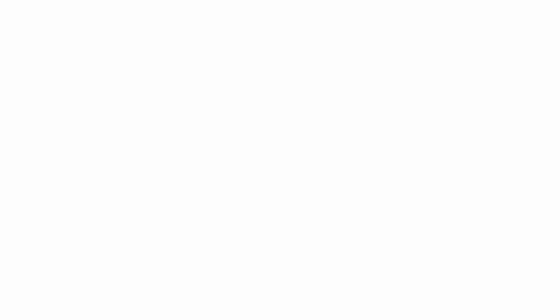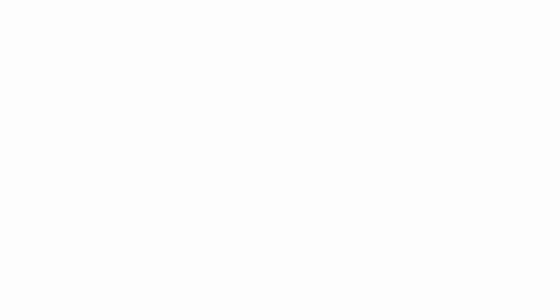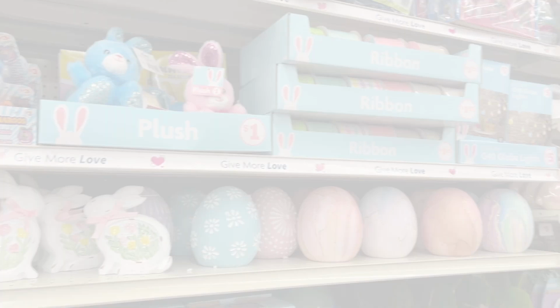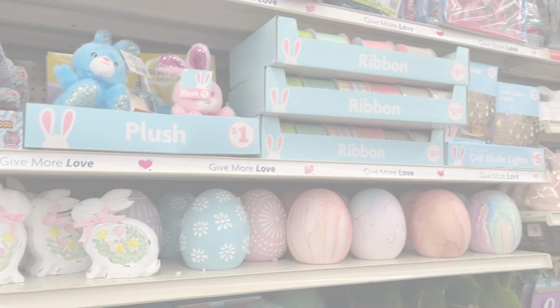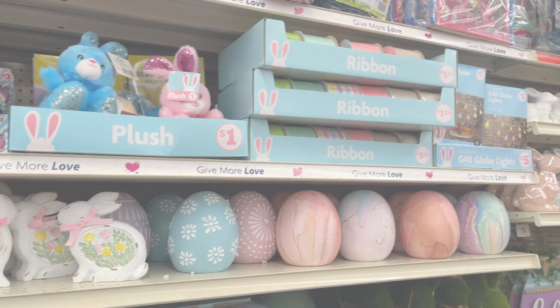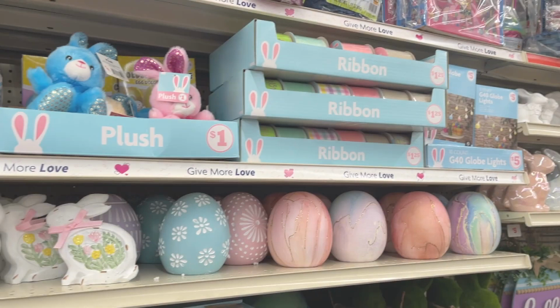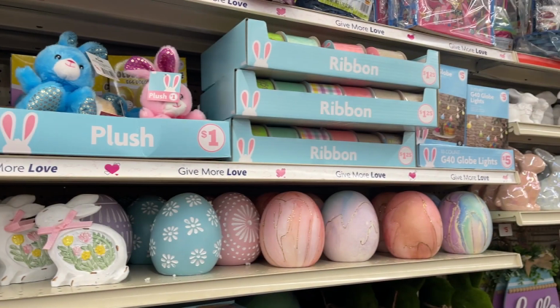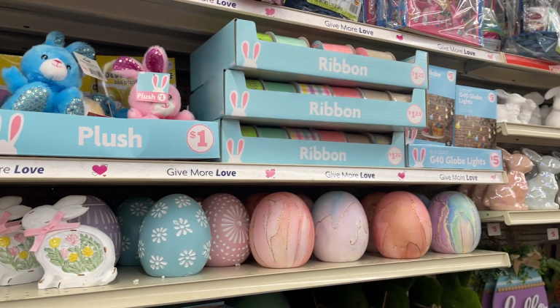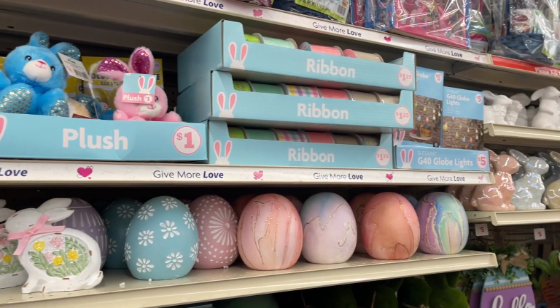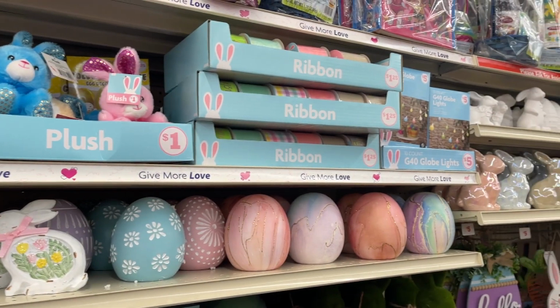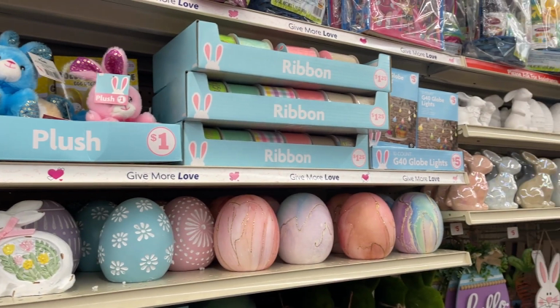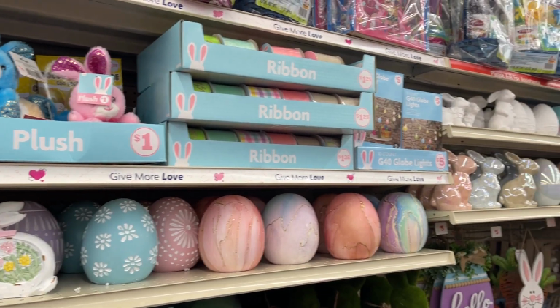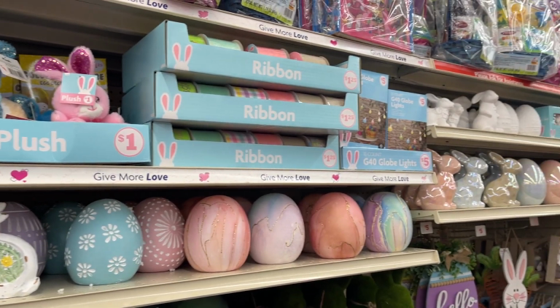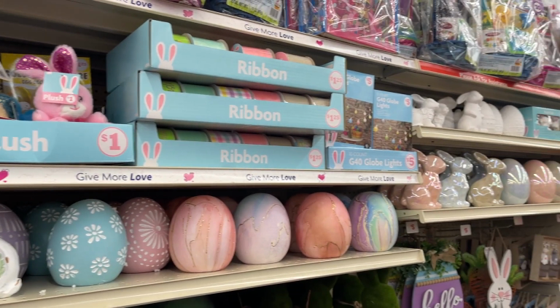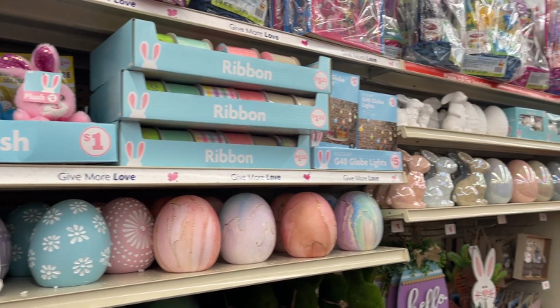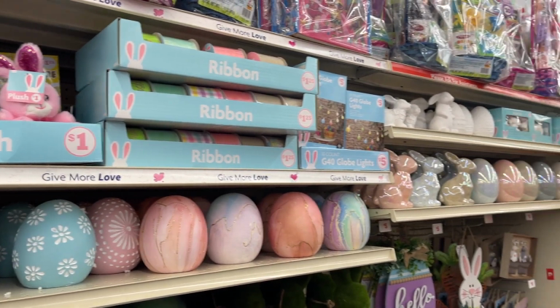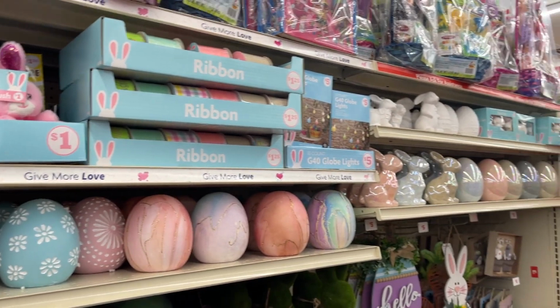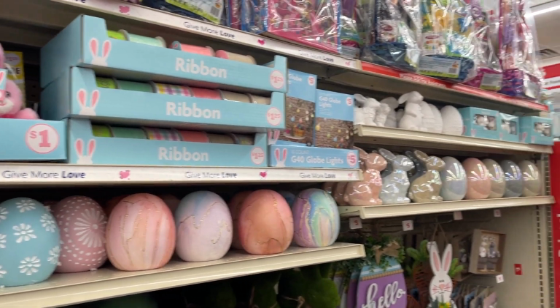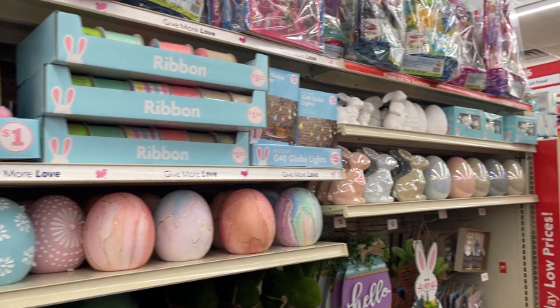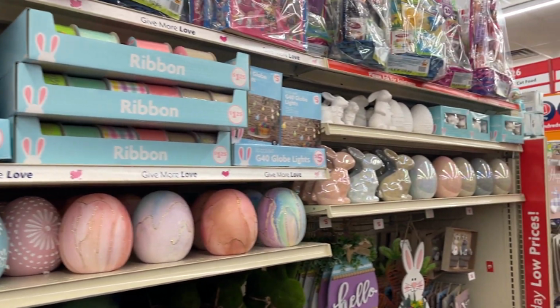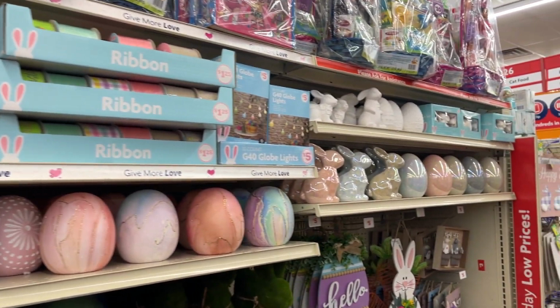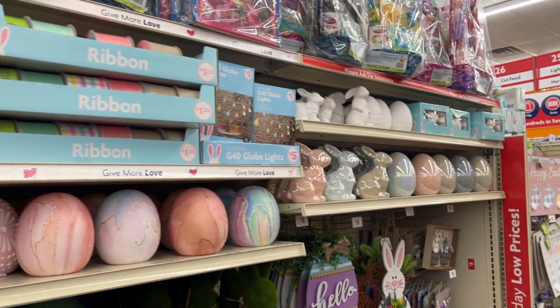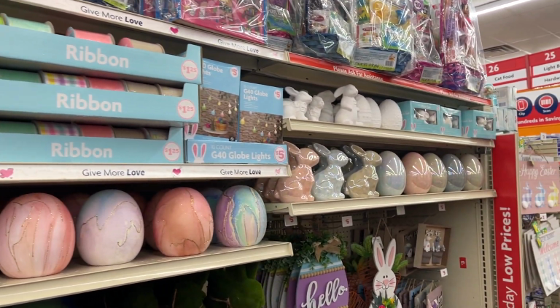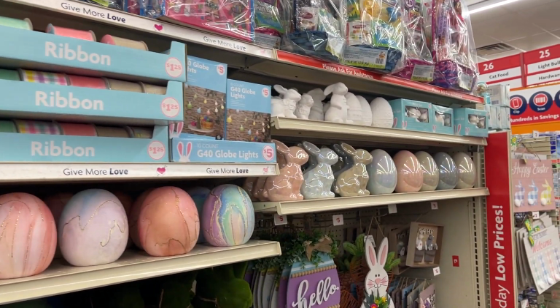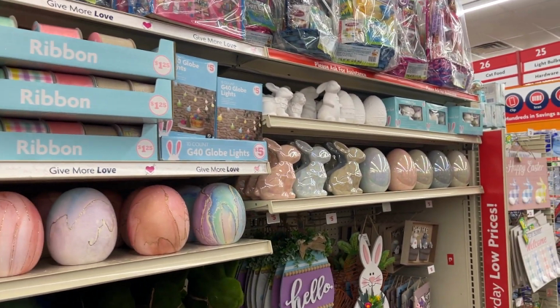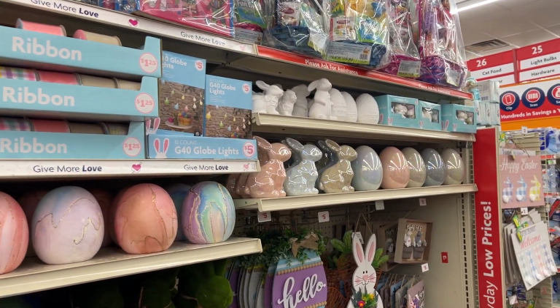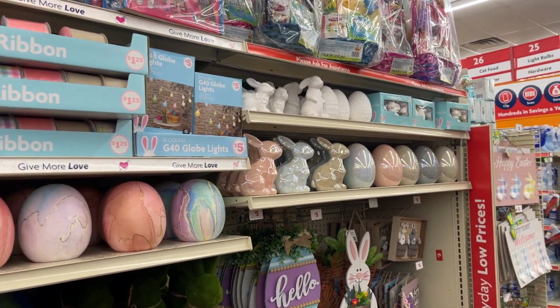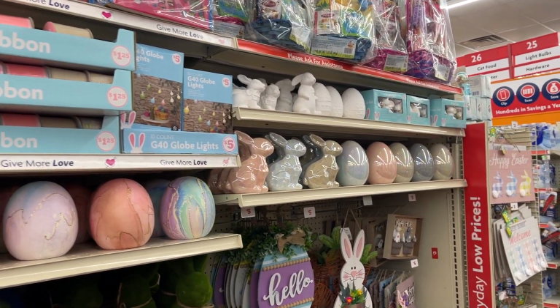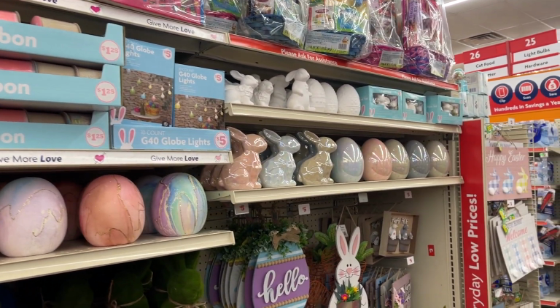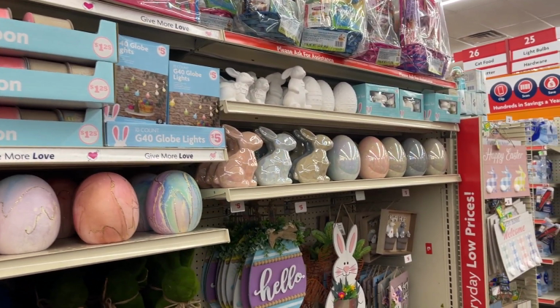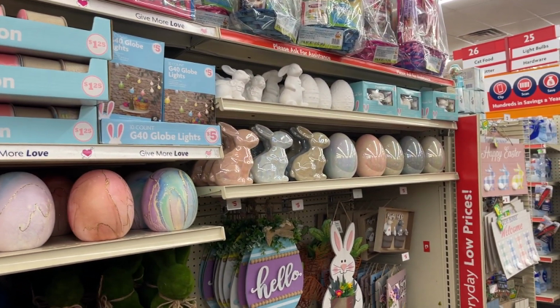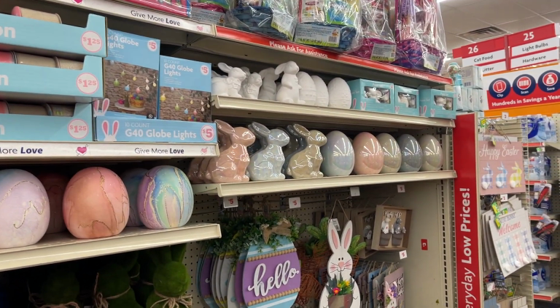Hey friends! Welcome back to my channel. I'm at Family Dollar, so let's check out what they have for Easter decor.